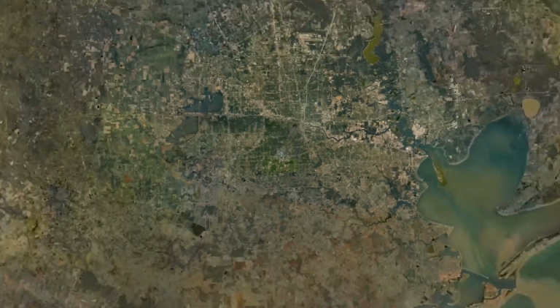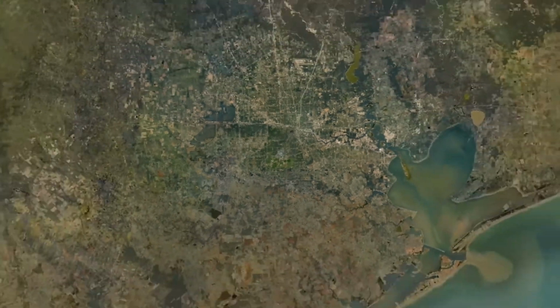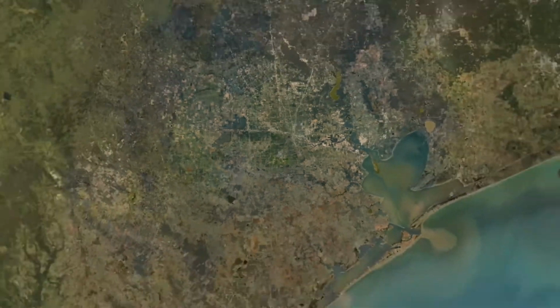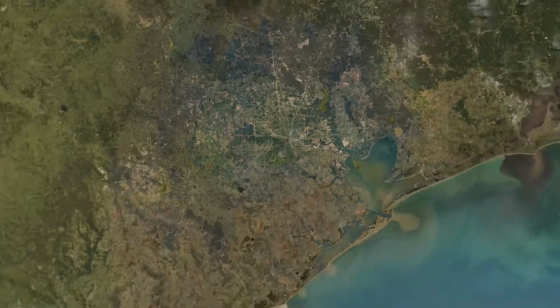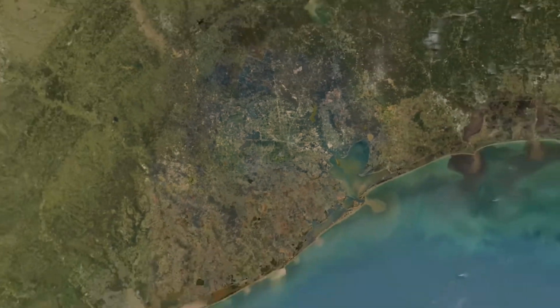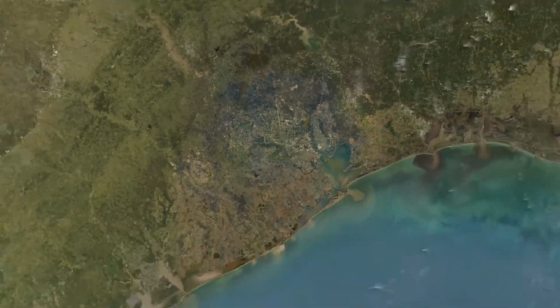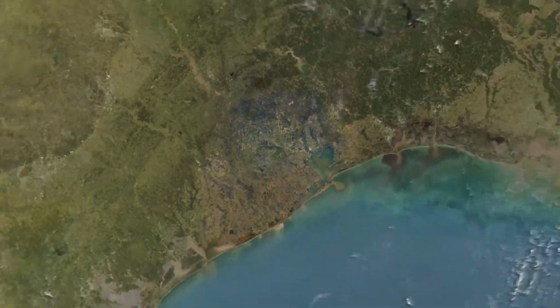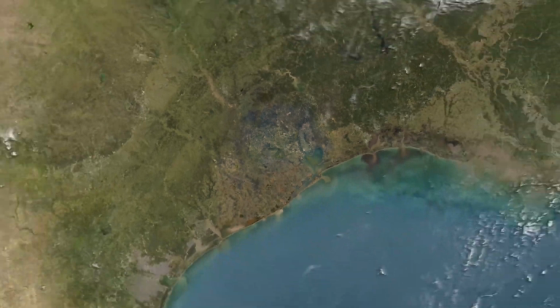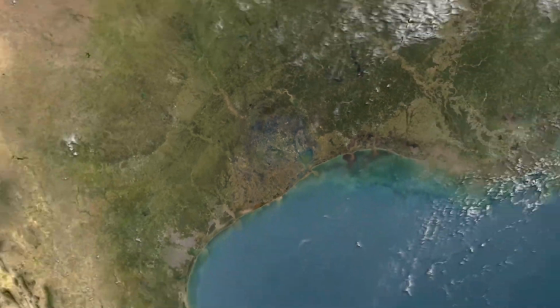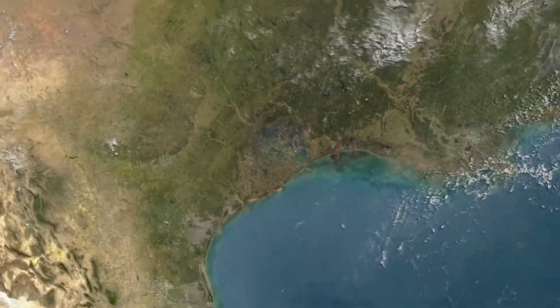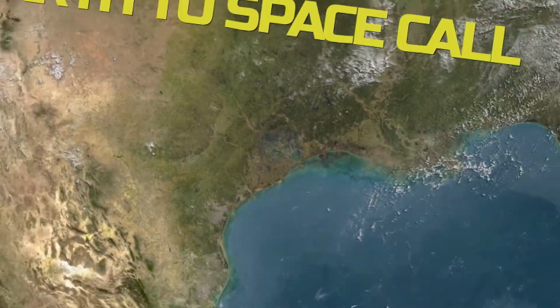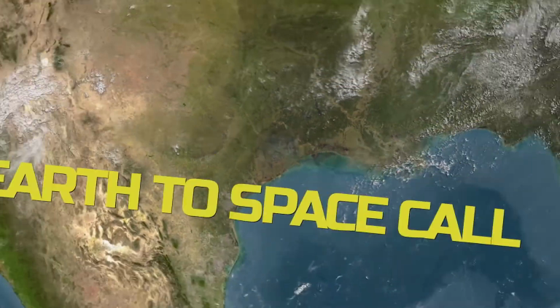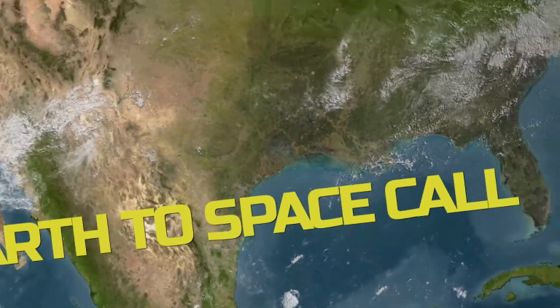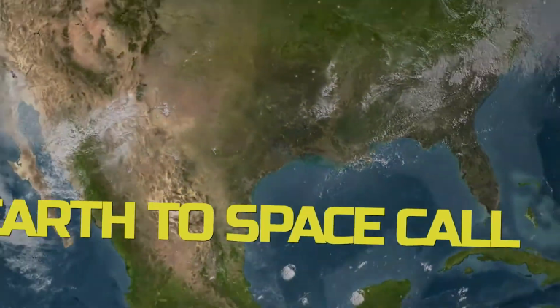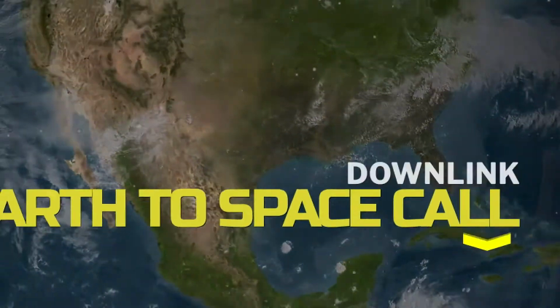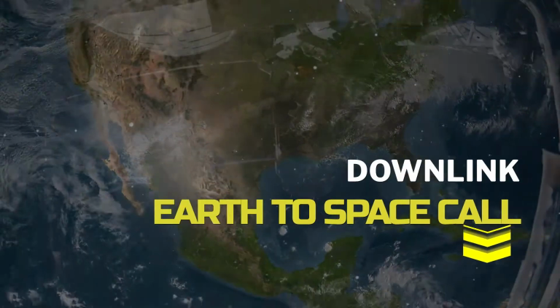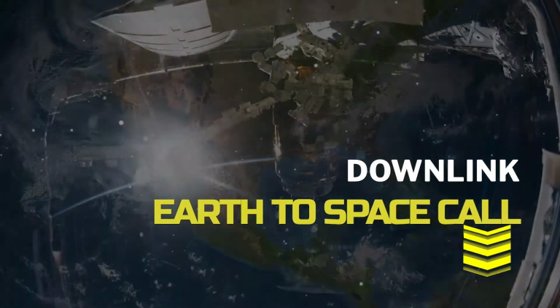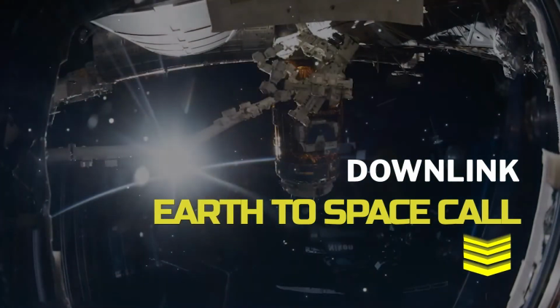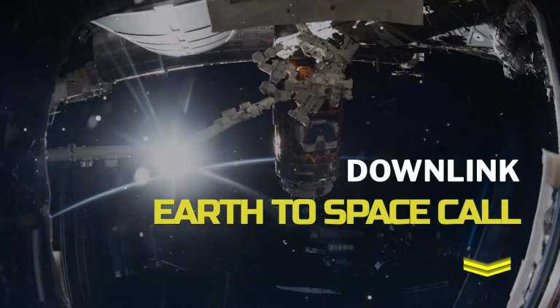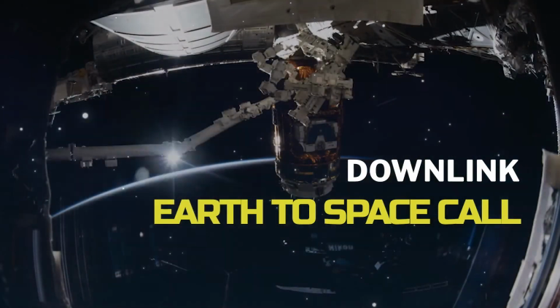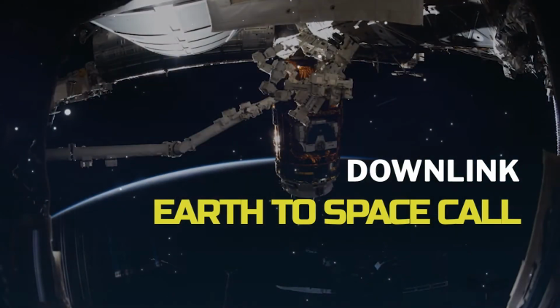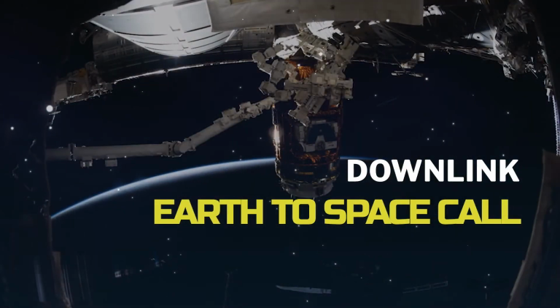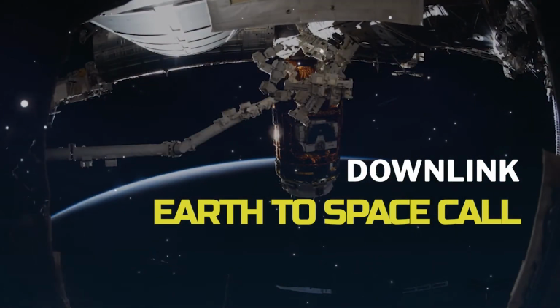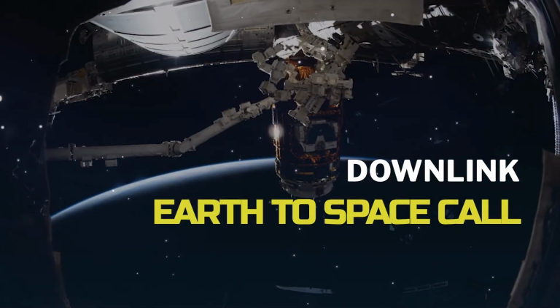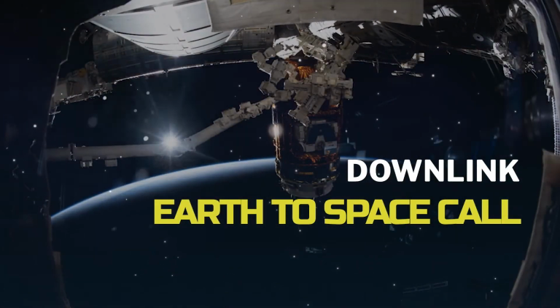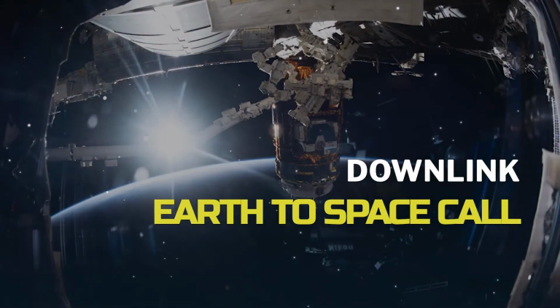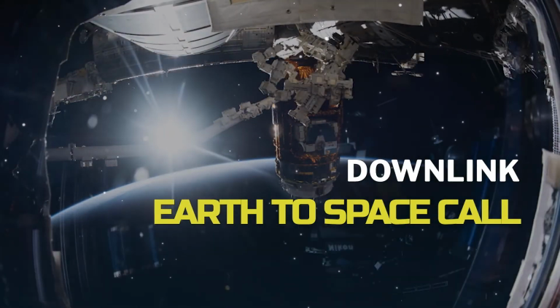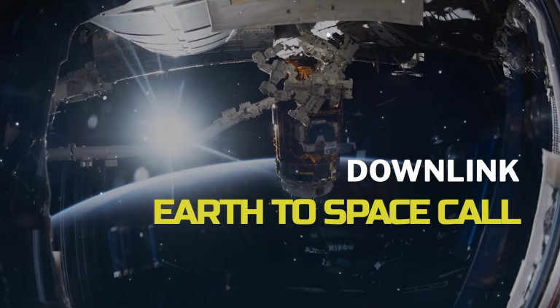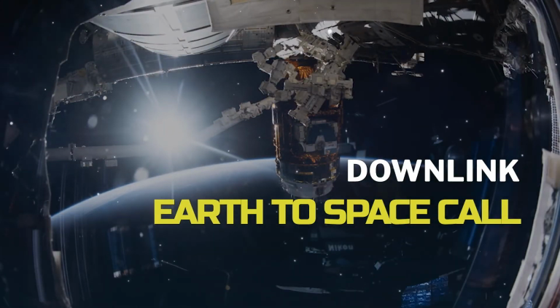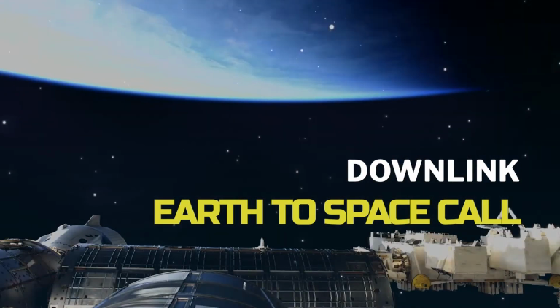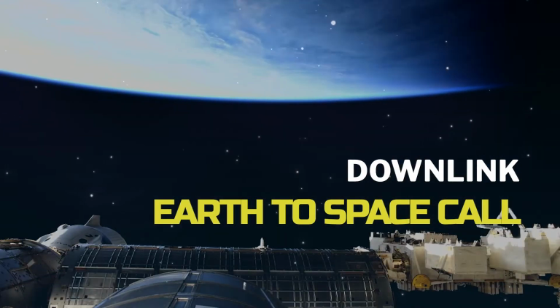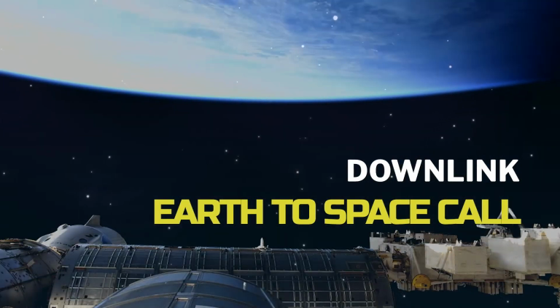Station, this is Houston. Are you ready for the event? This is the International Space Station. I hear you loud and clear, and welcome.